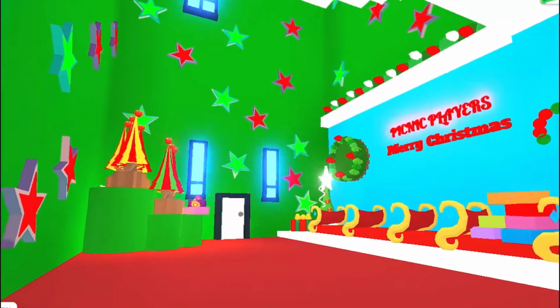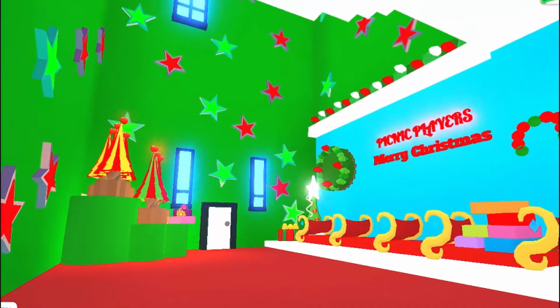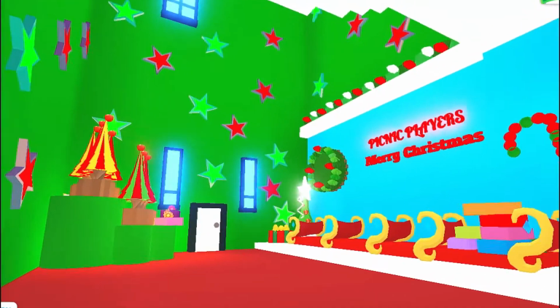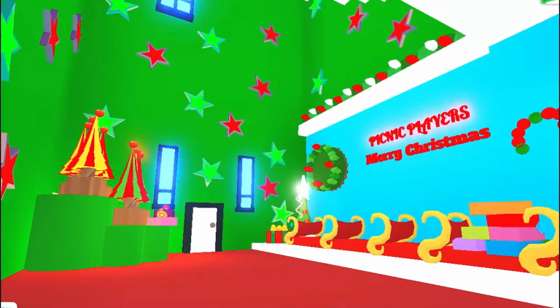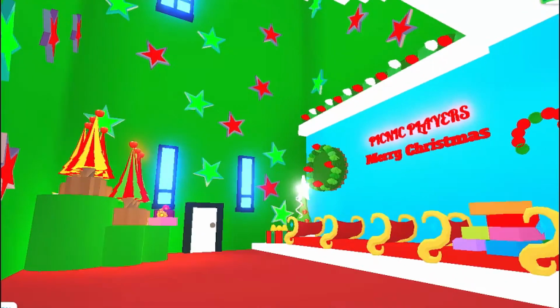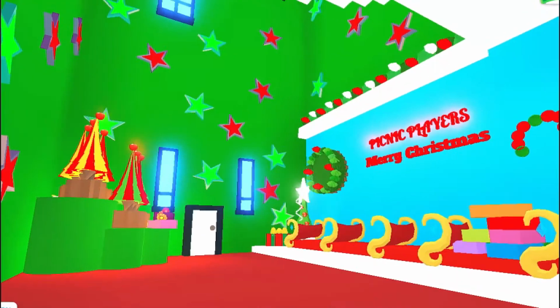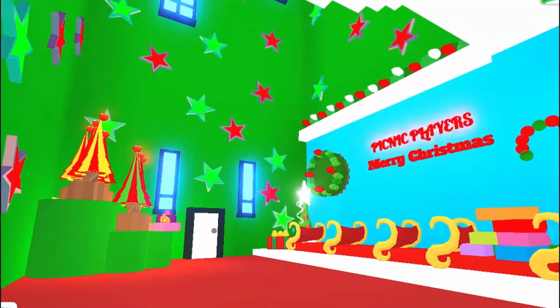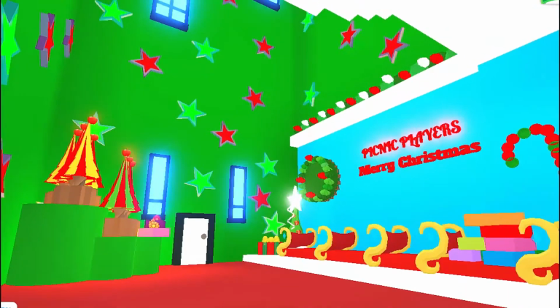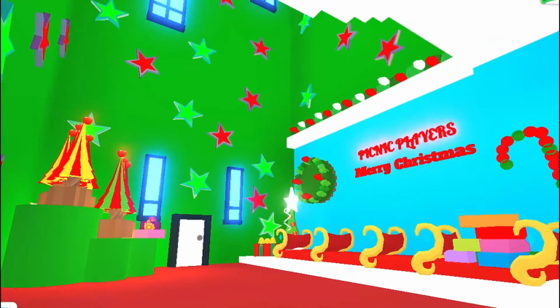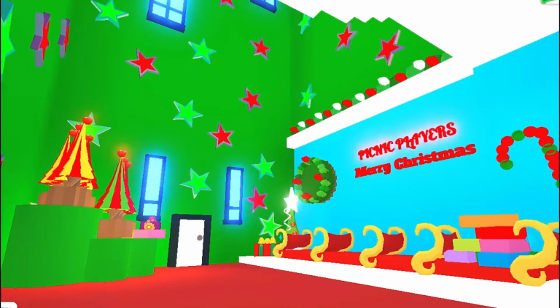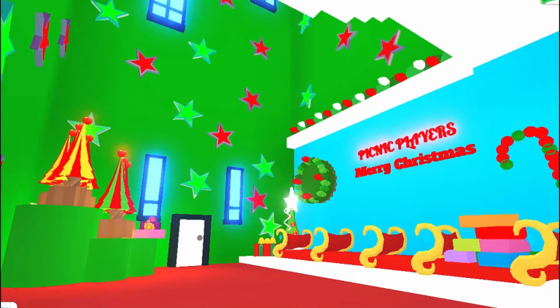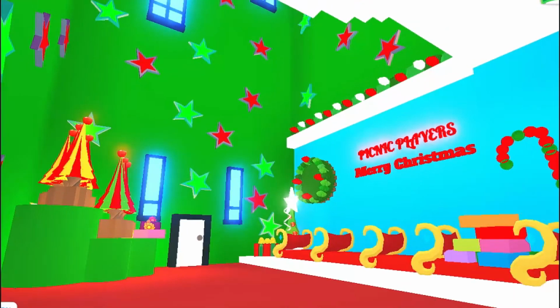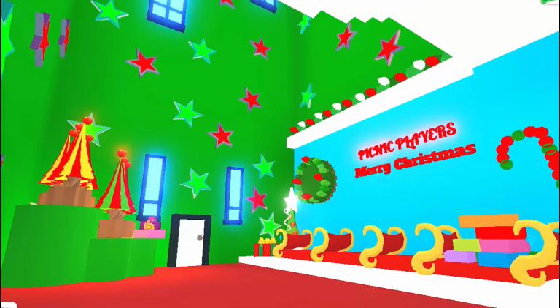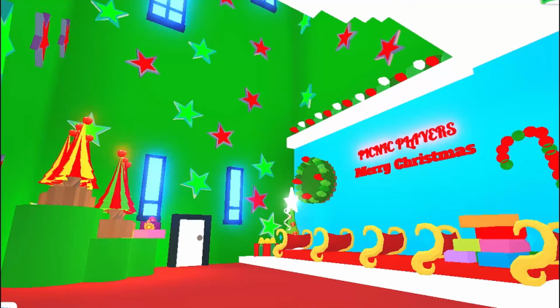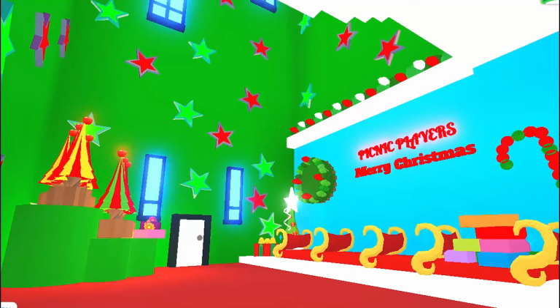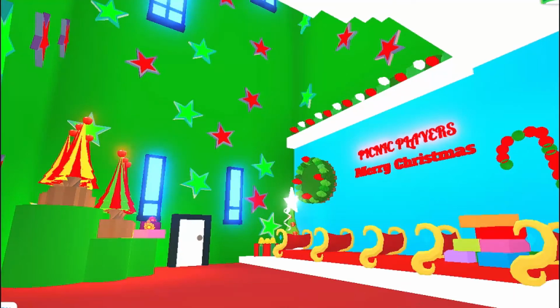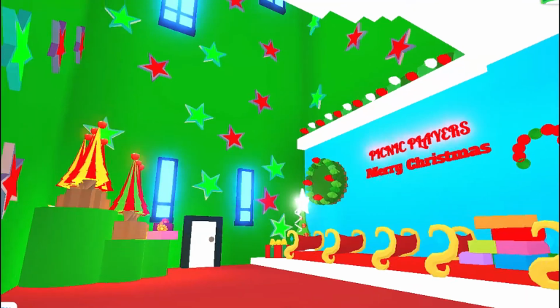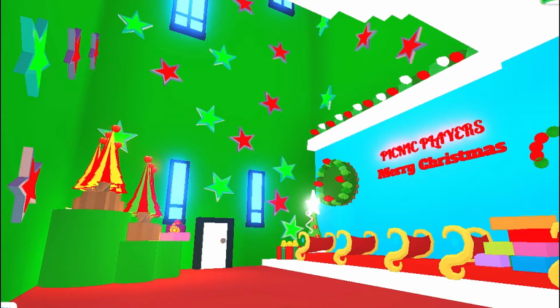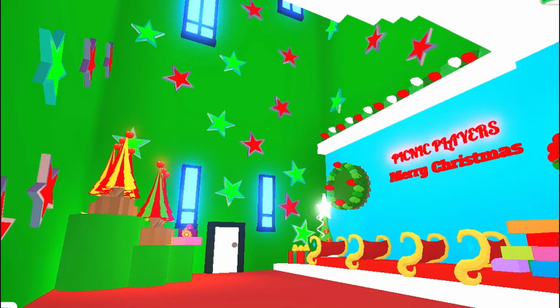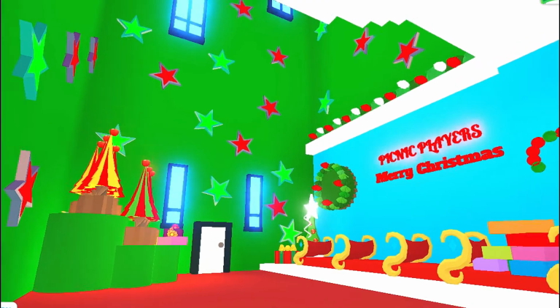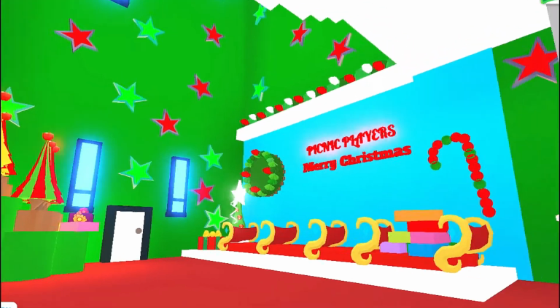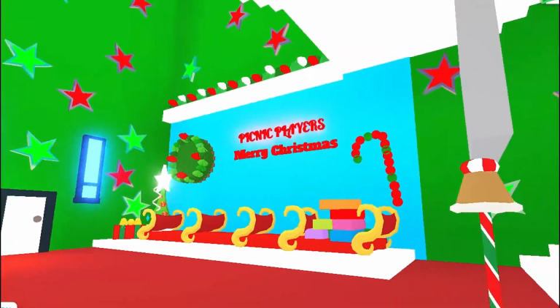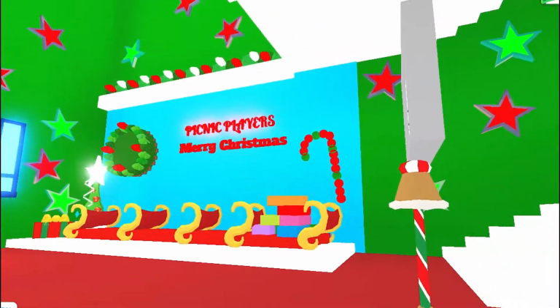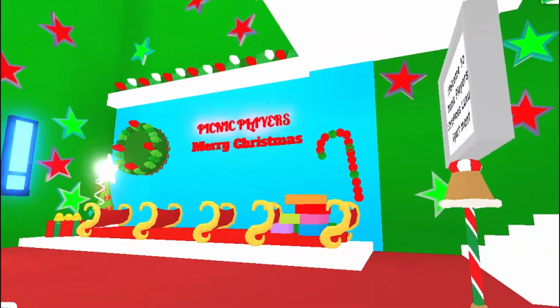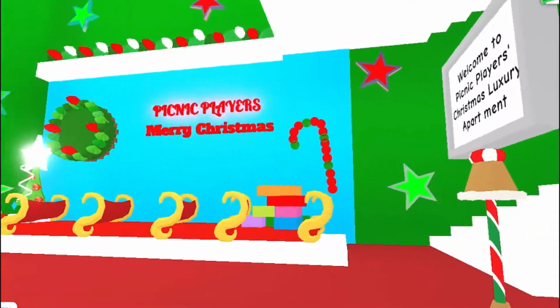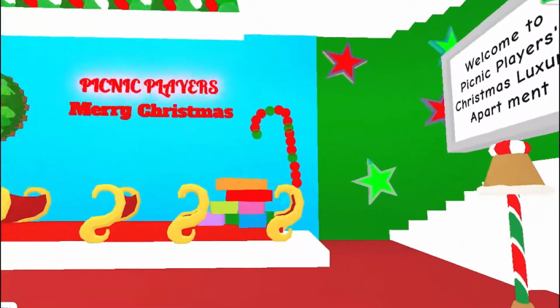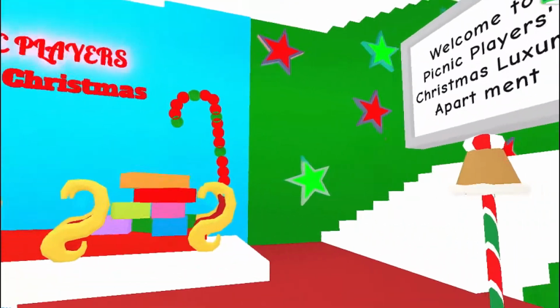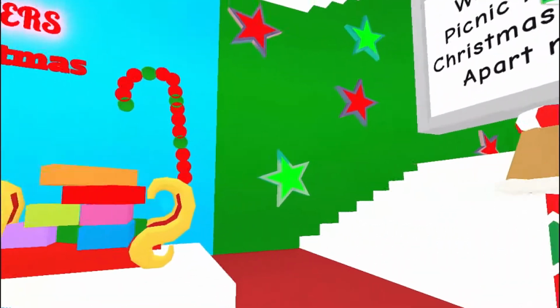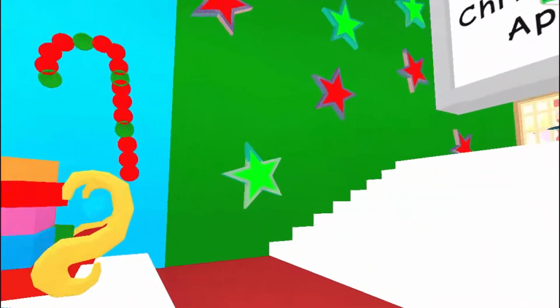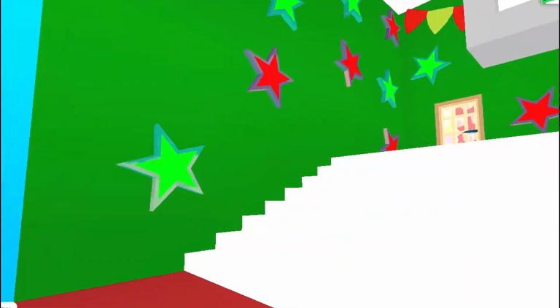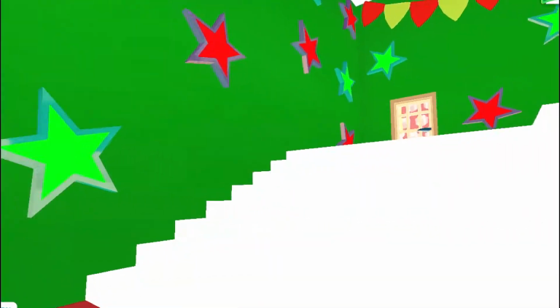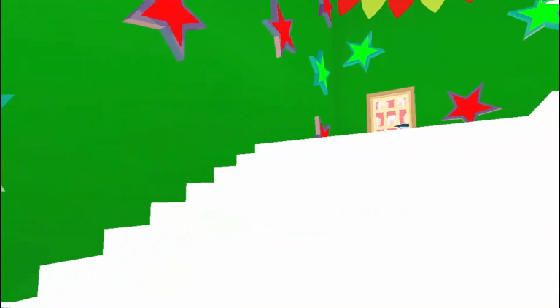I love this entranceway. Obviously there wasn't a lot of Adopt Me furniture for Christmas this year, so we had to design everything by ourselves.